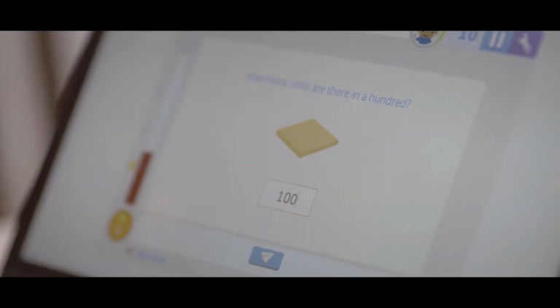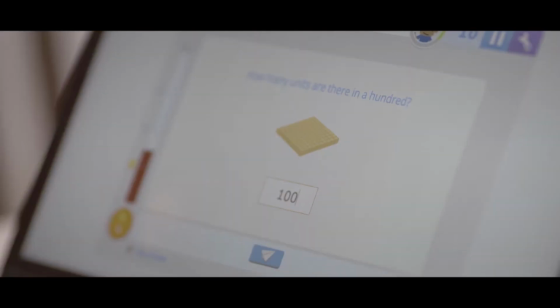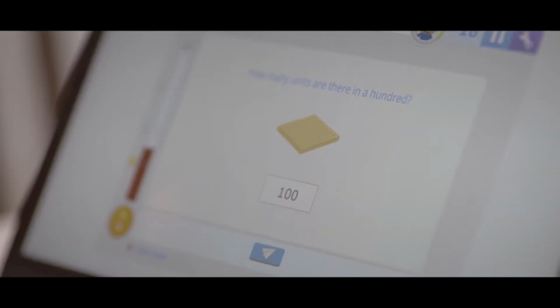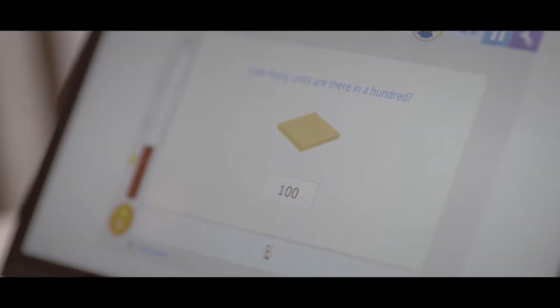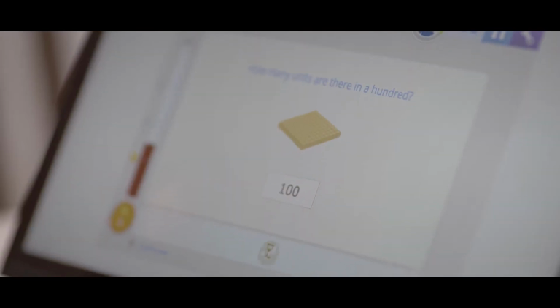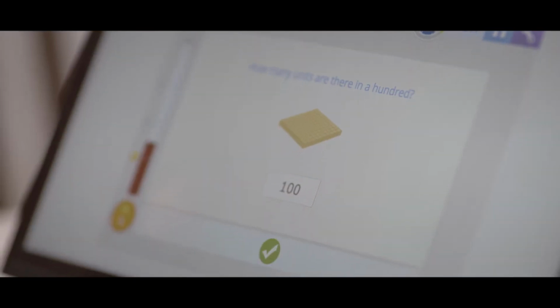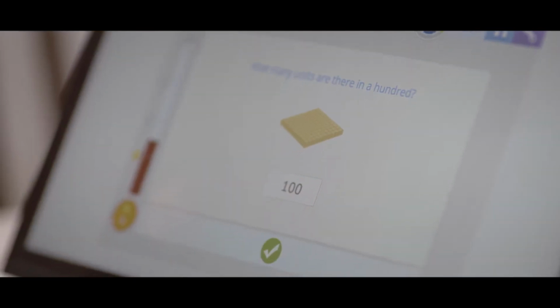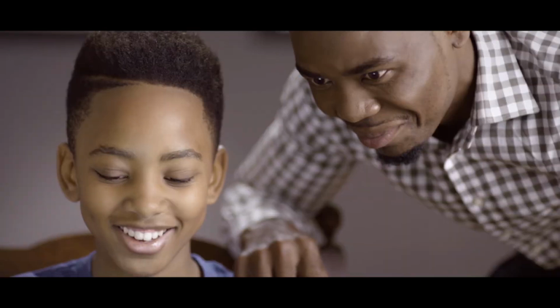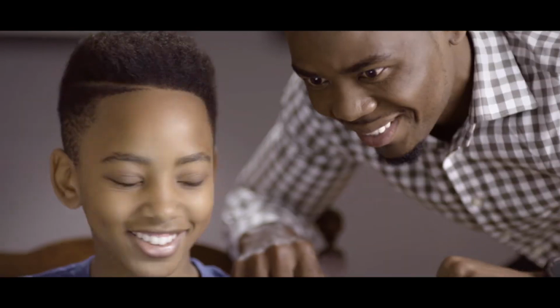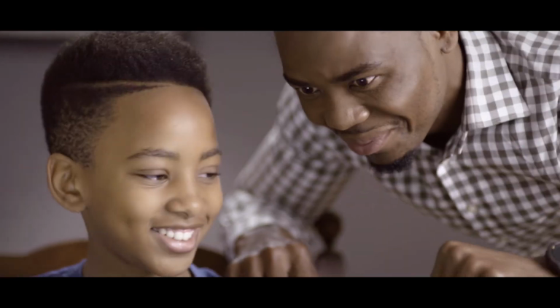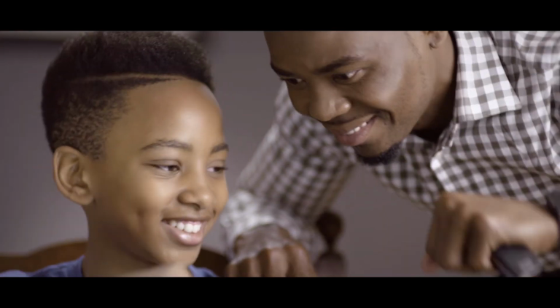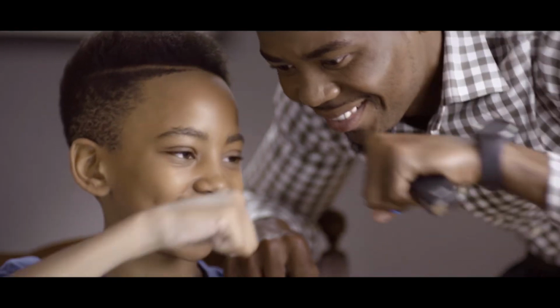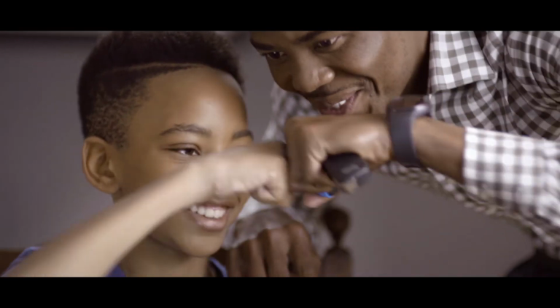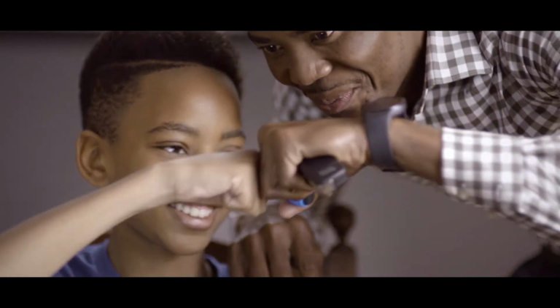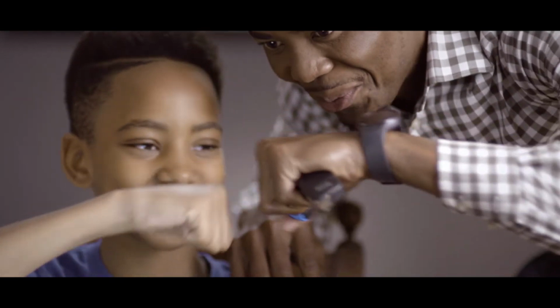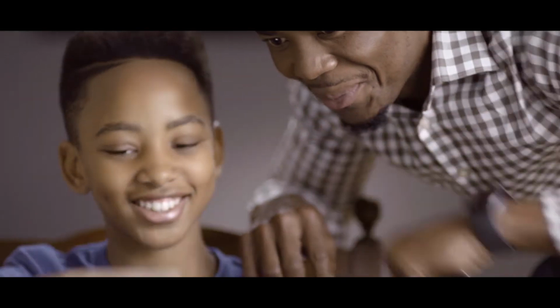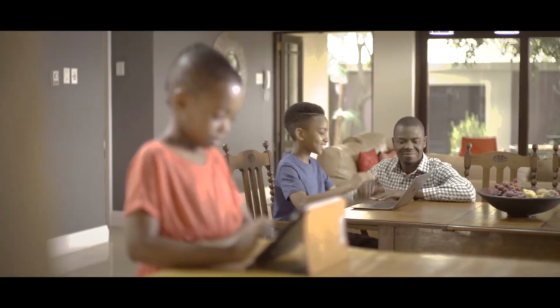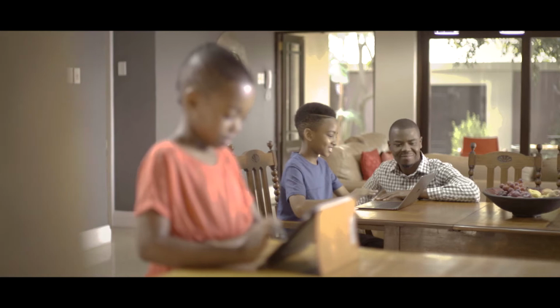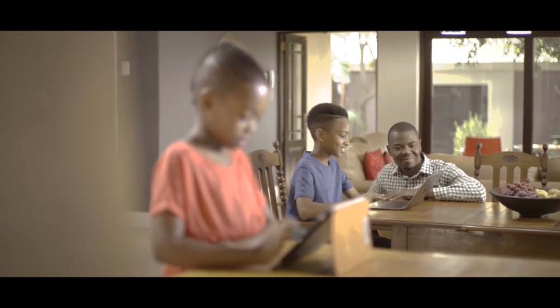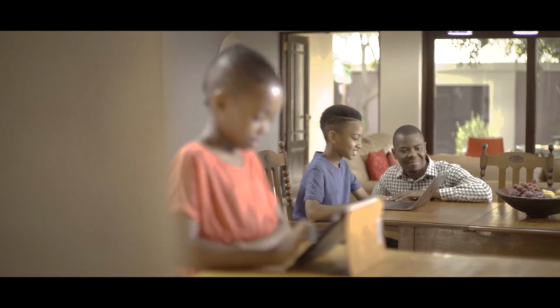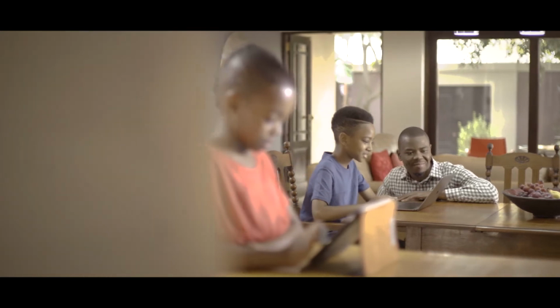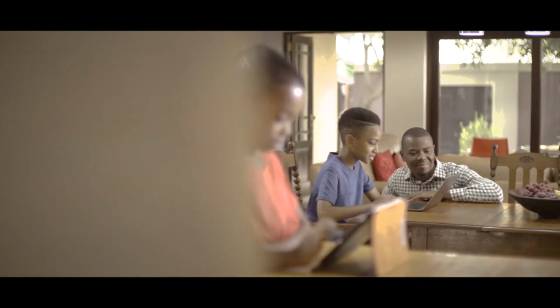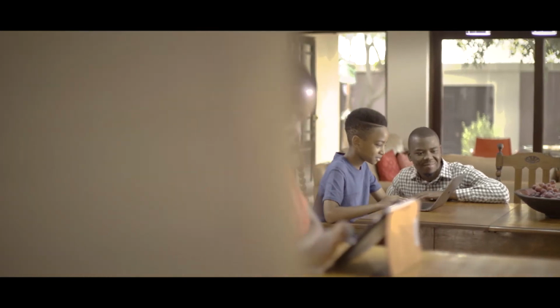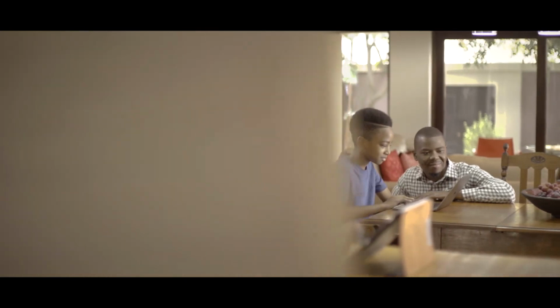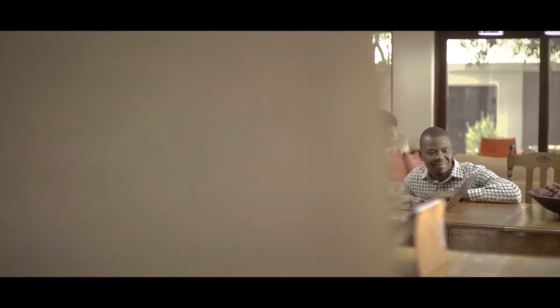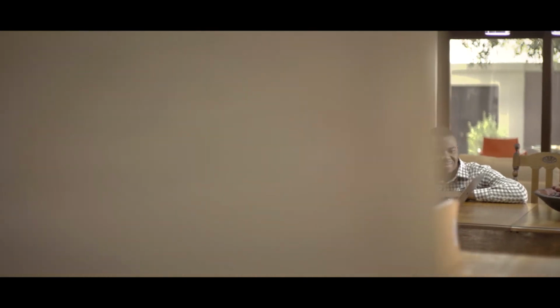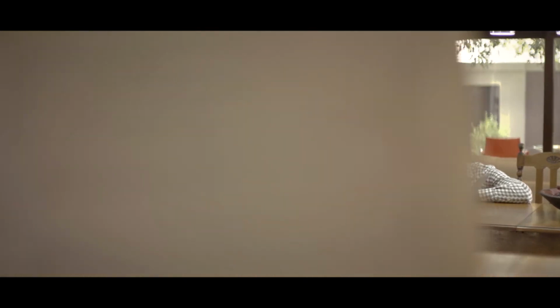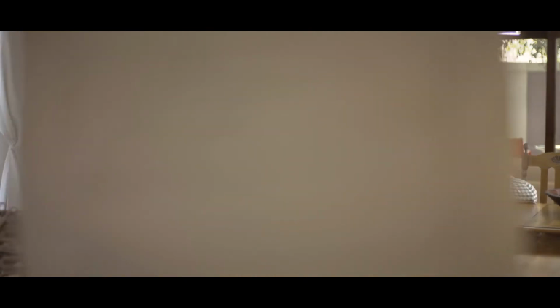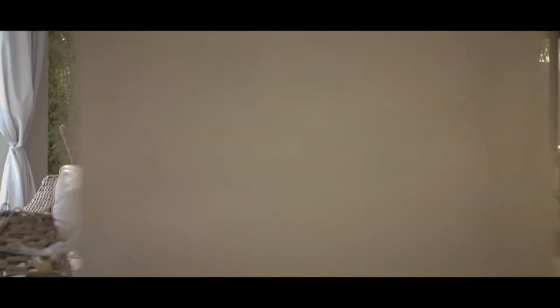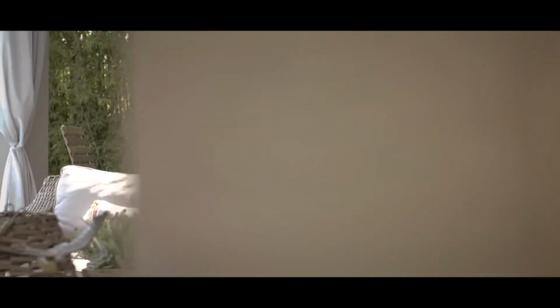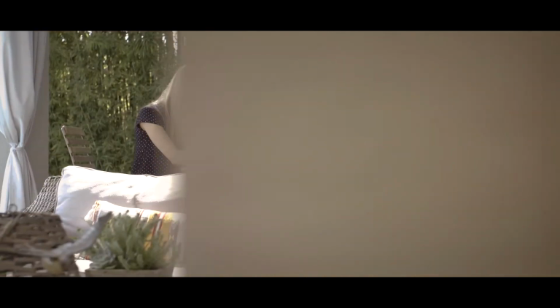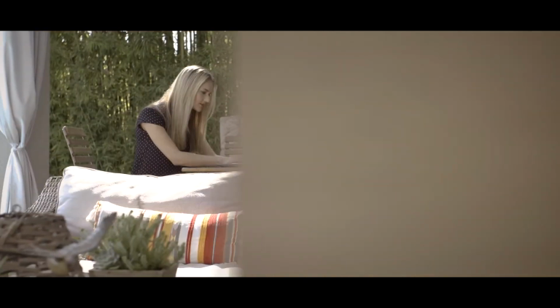Your child progresses at their own pace, building self-confidence, avoiding frustration, and developing a positive attitude to maths.